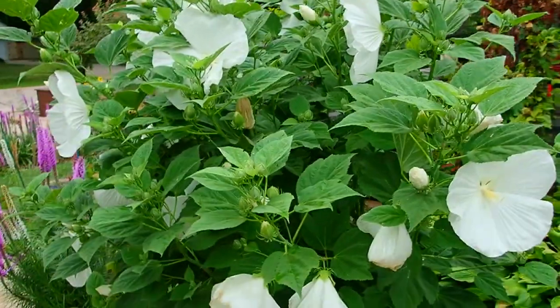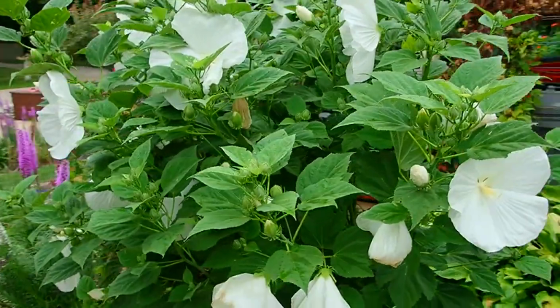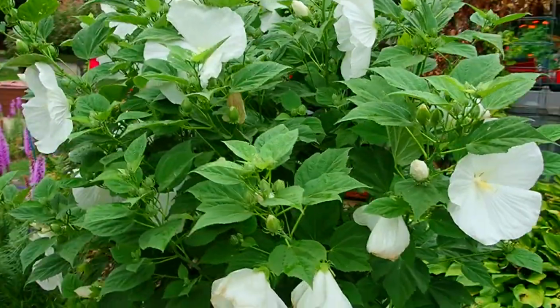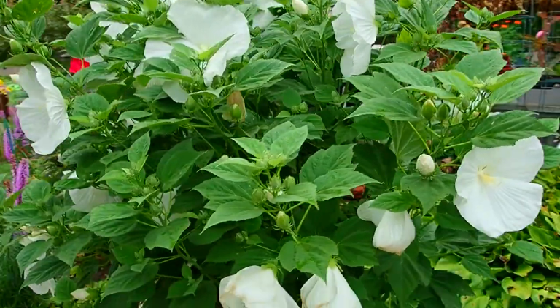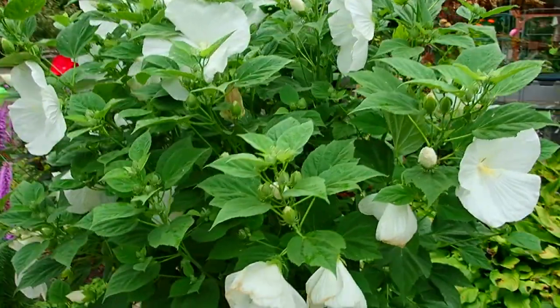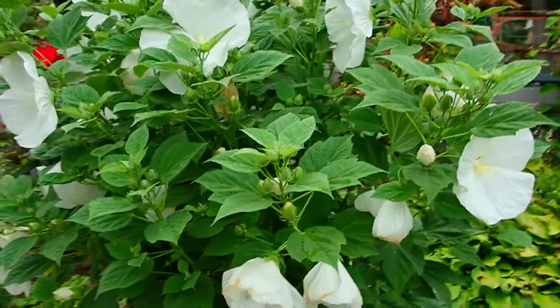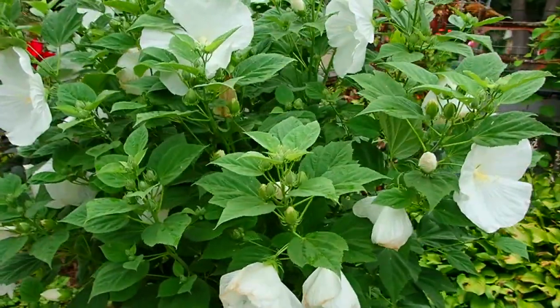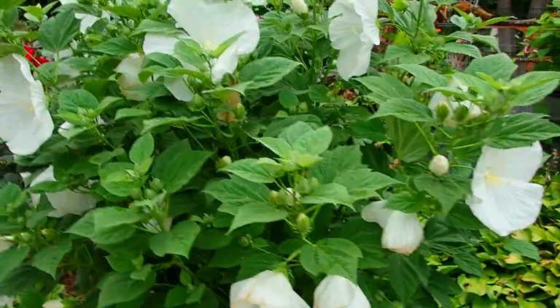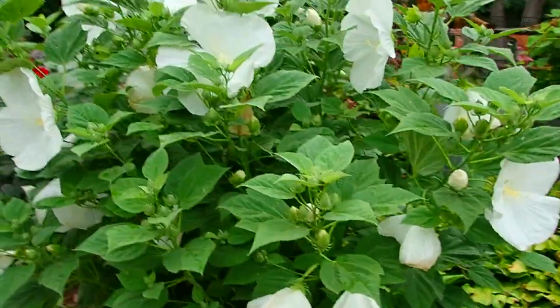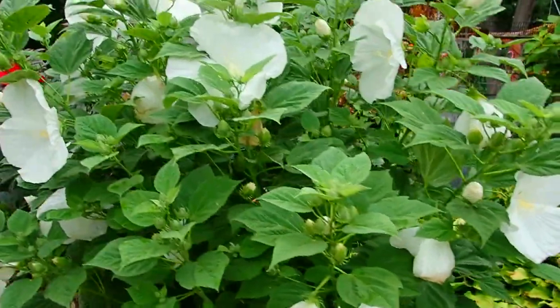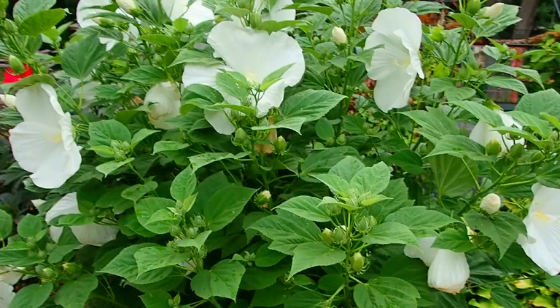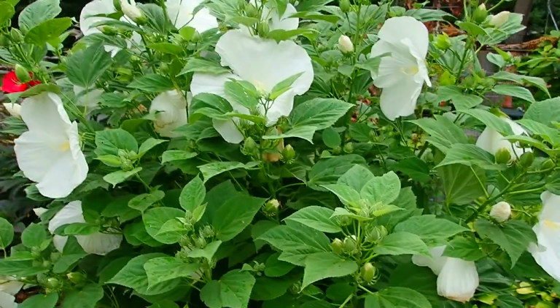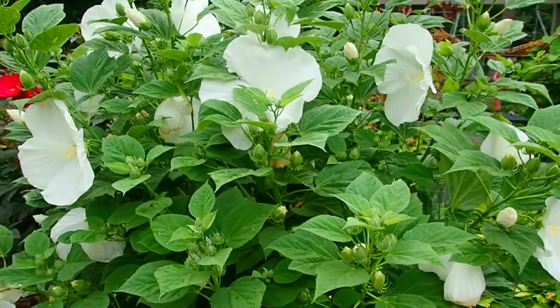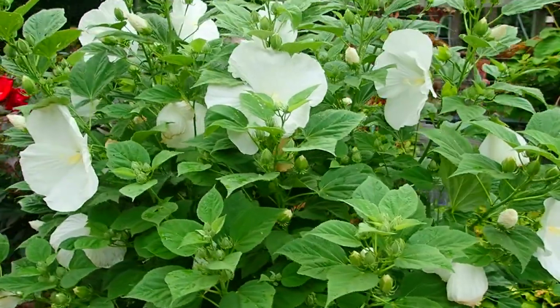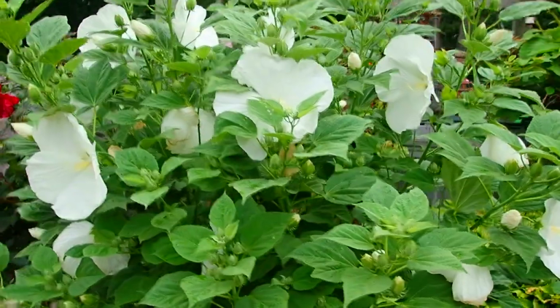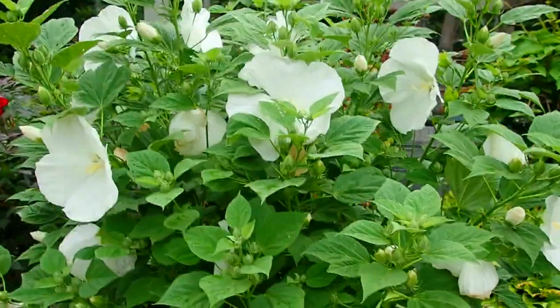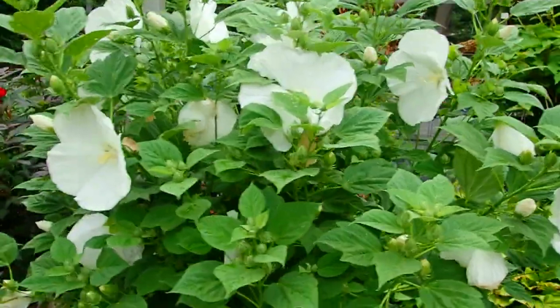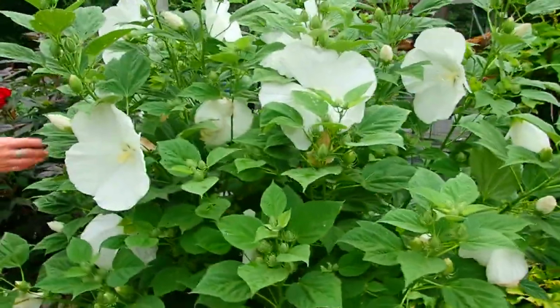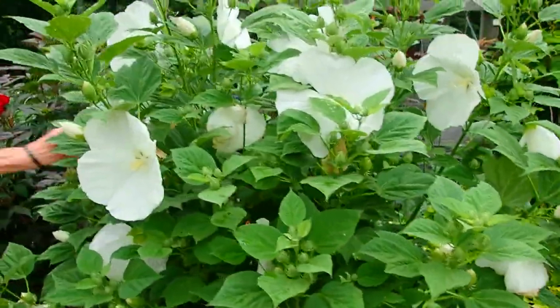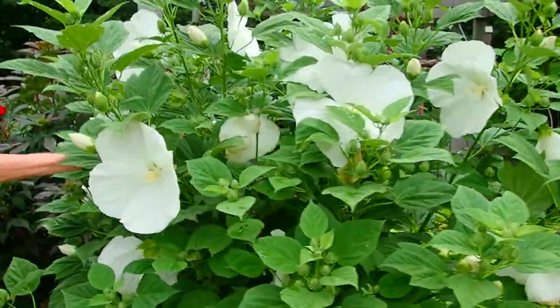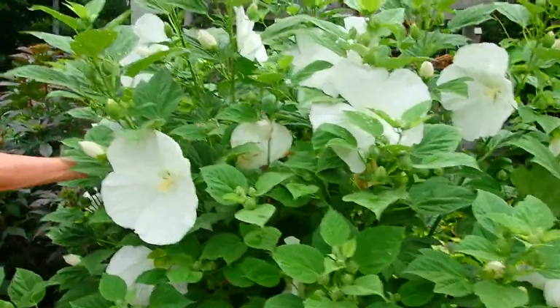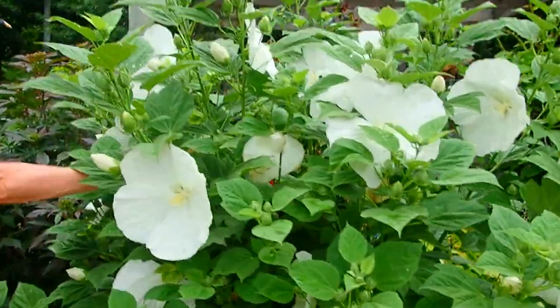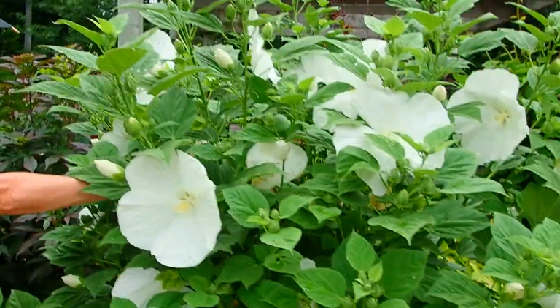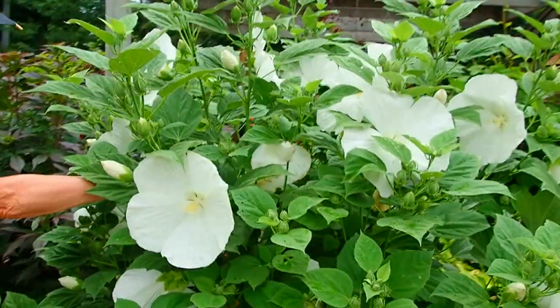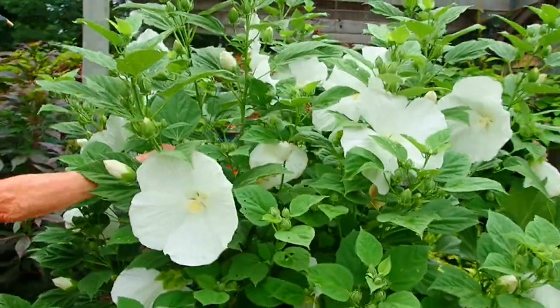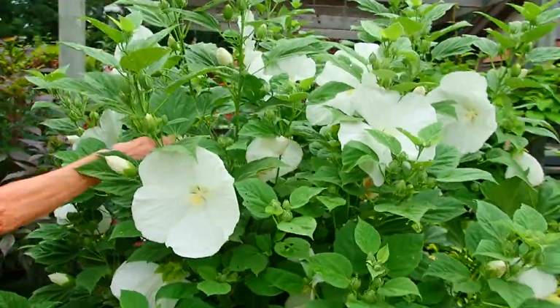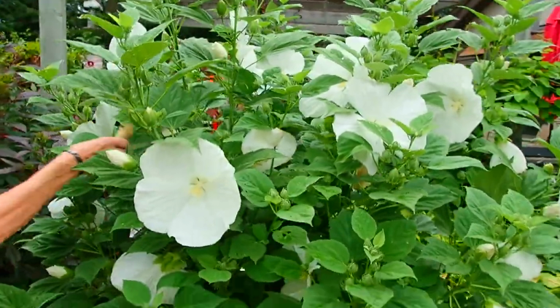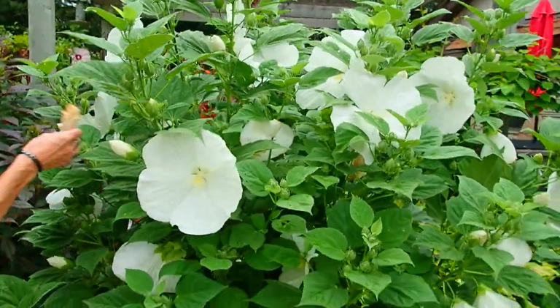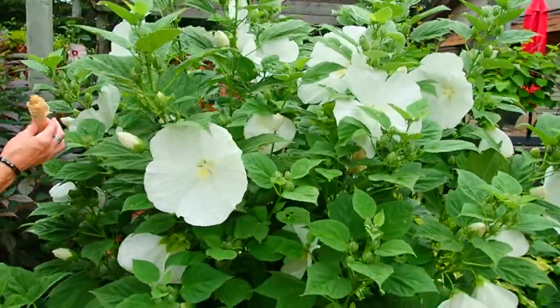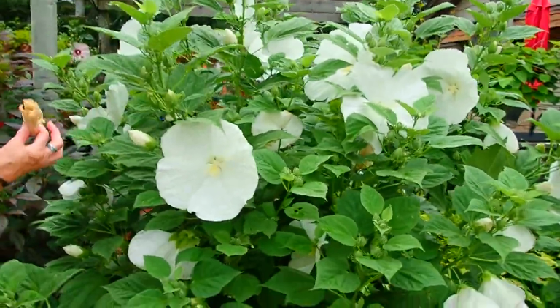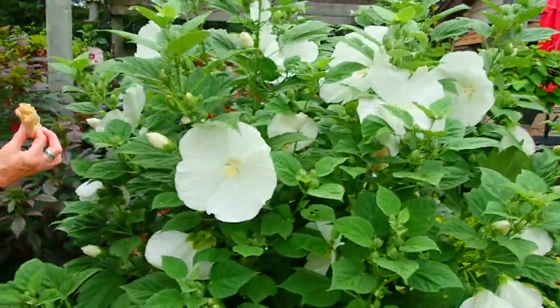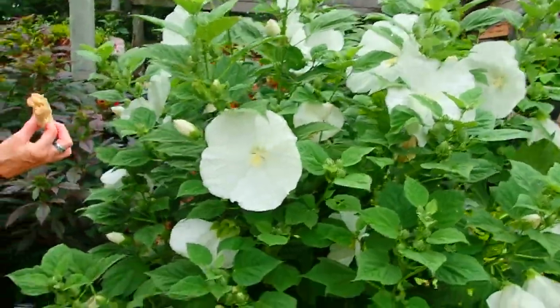You can see the number of blossoms just for today — well, this was yesterday. So this one's done.